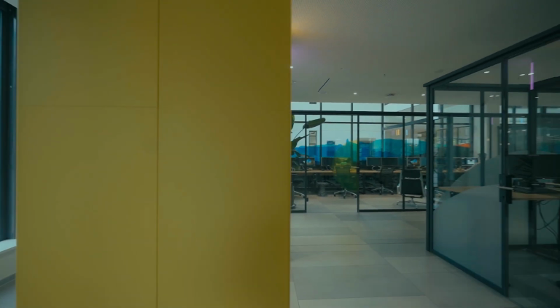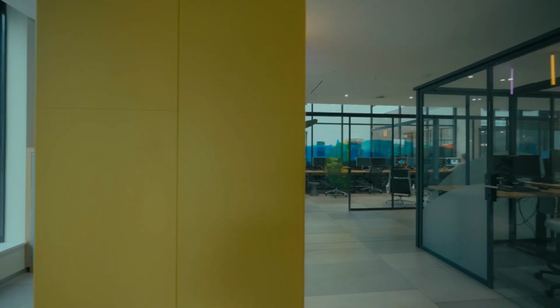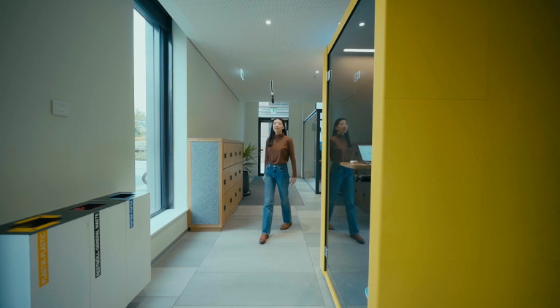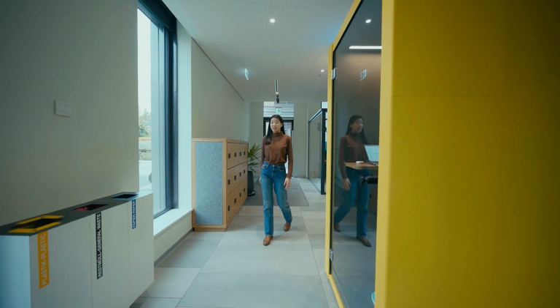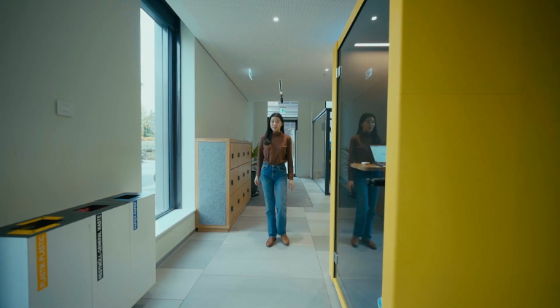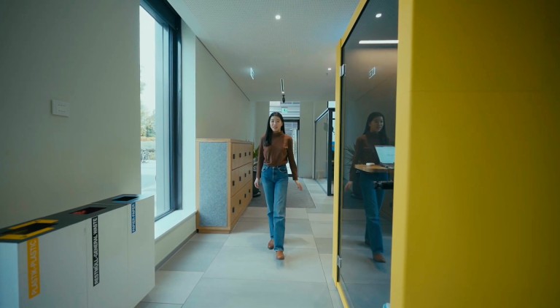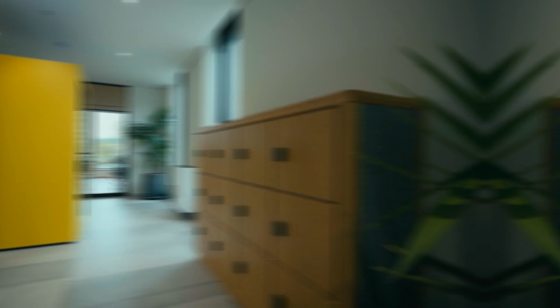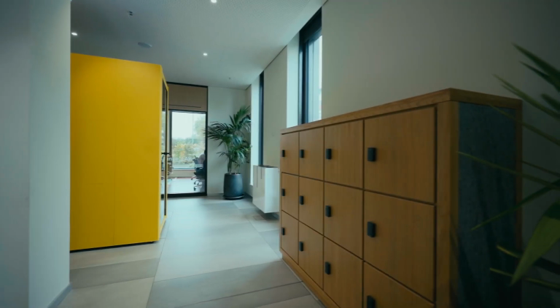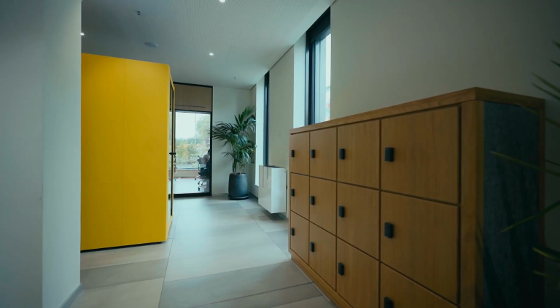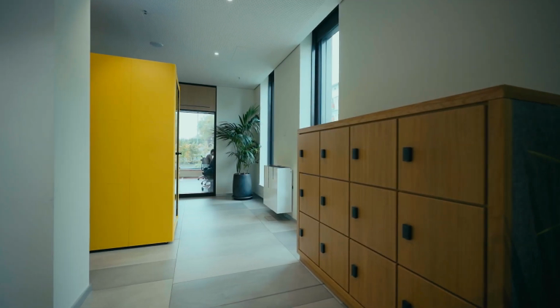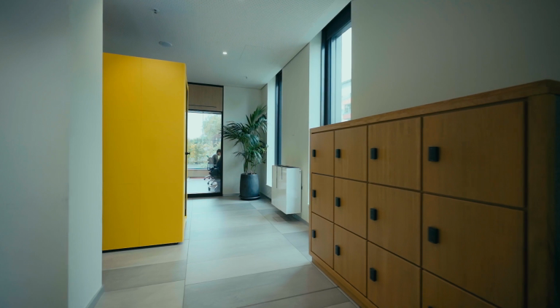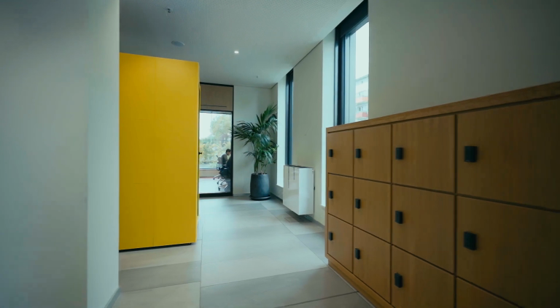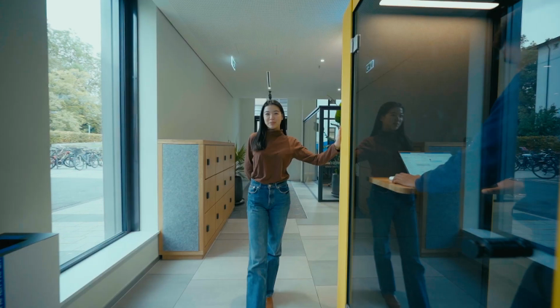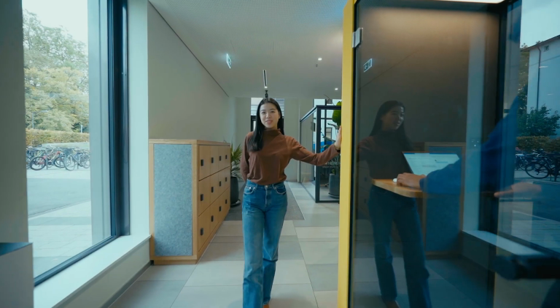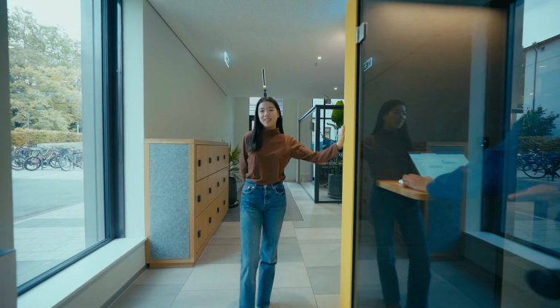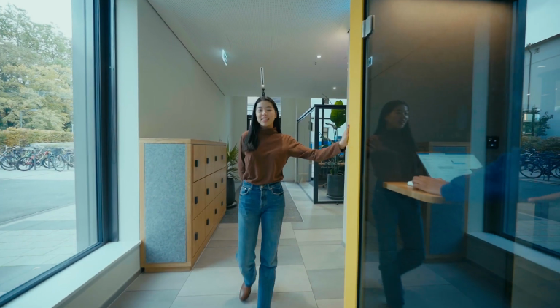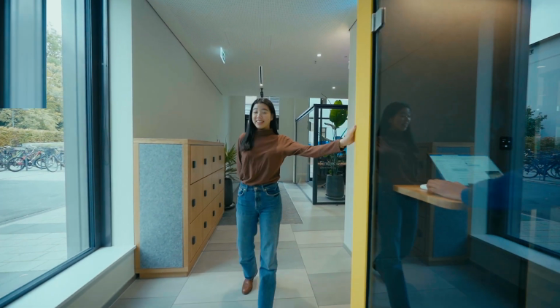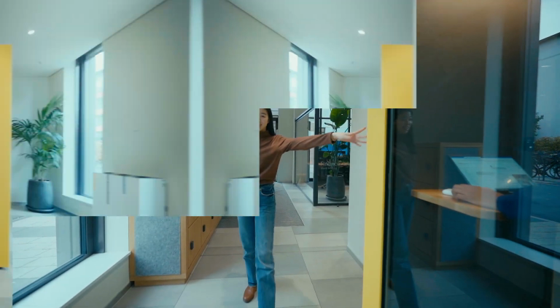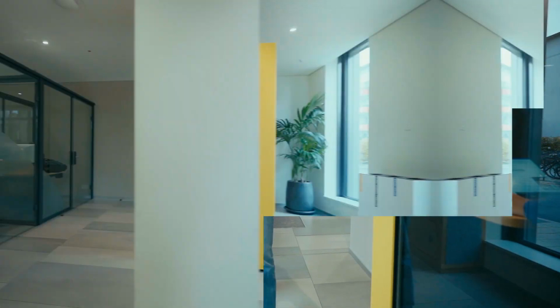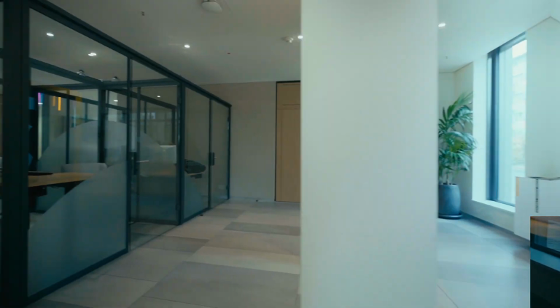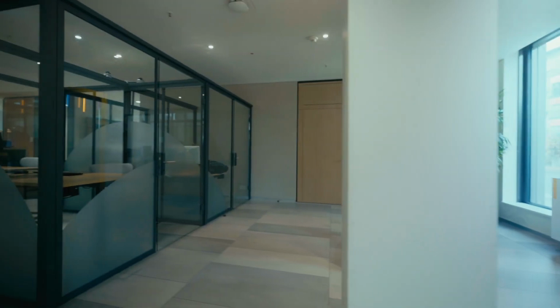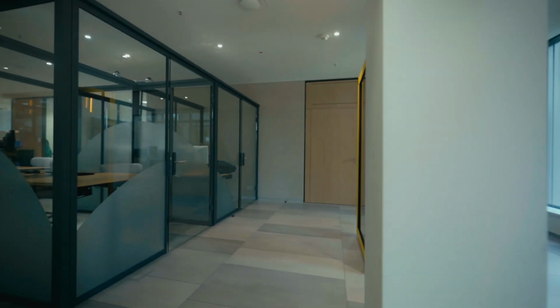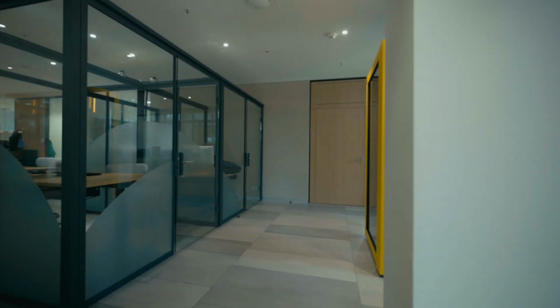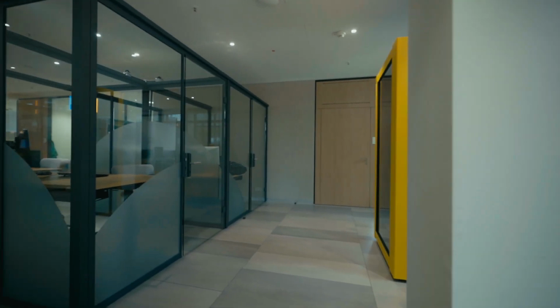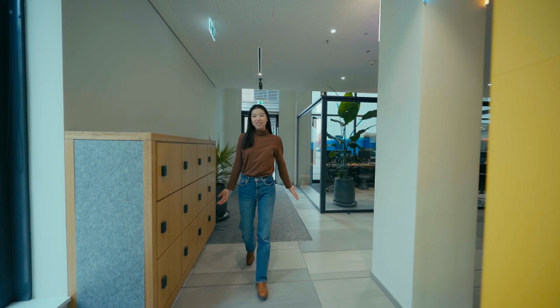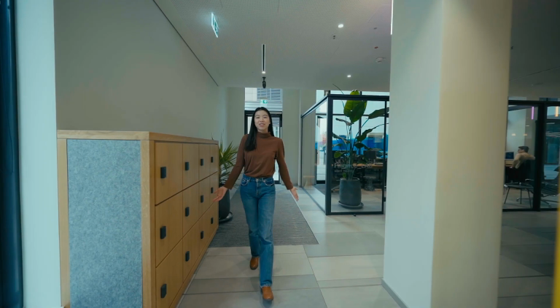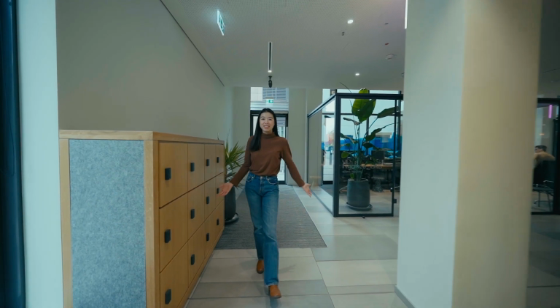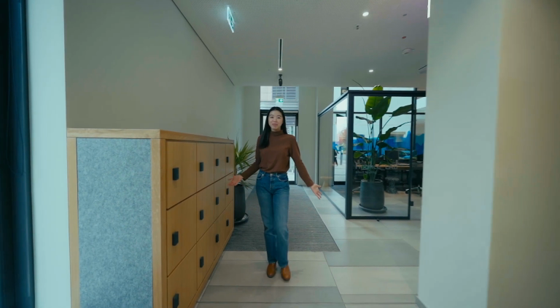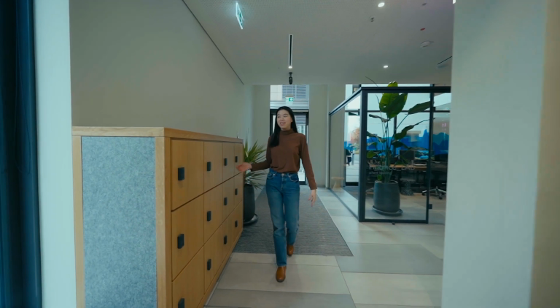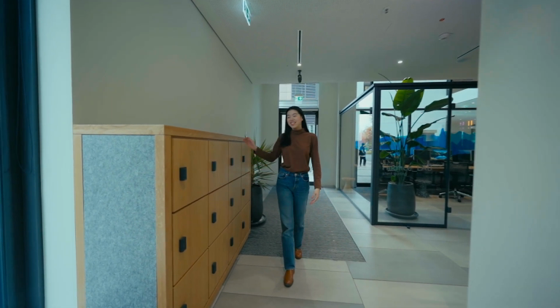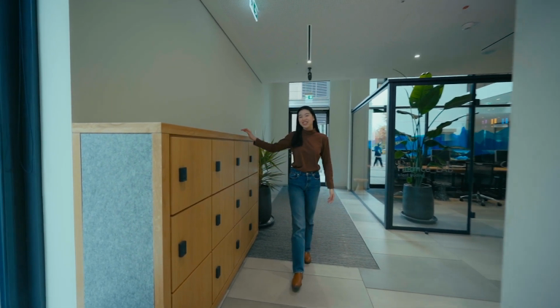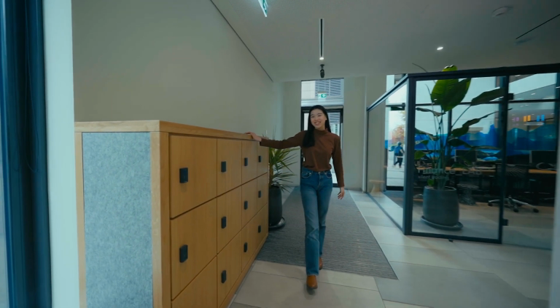When you want to take a call, feel free to use our phone area, and in case you have to store anything, just grab a key from reception and use our lockers.